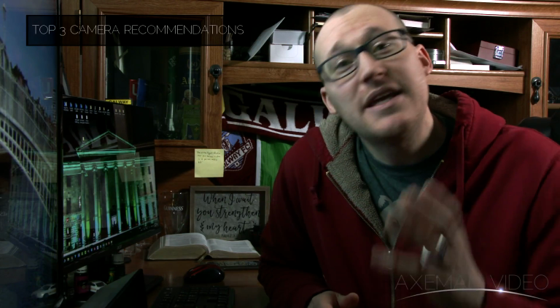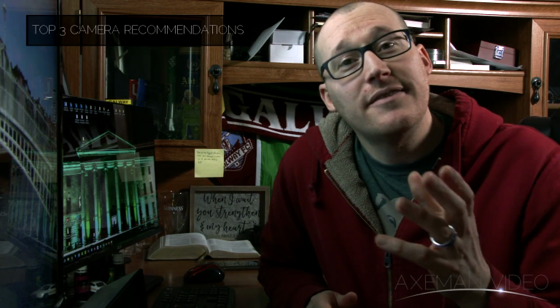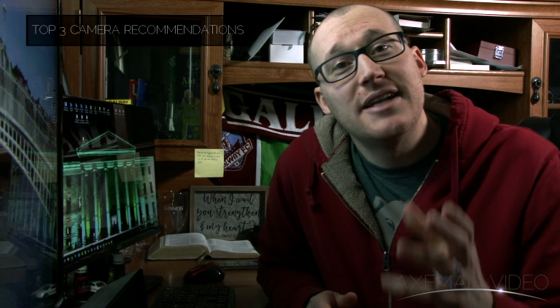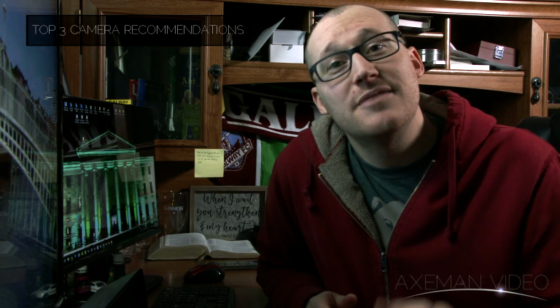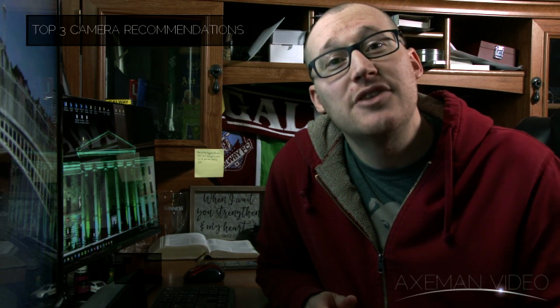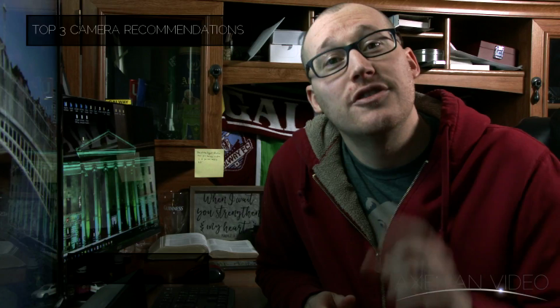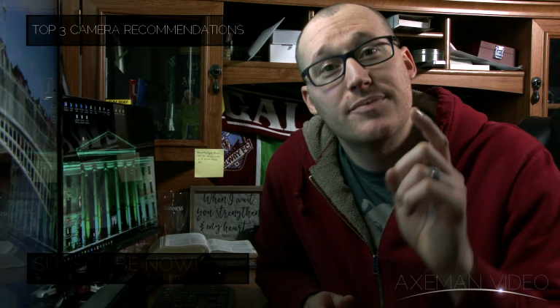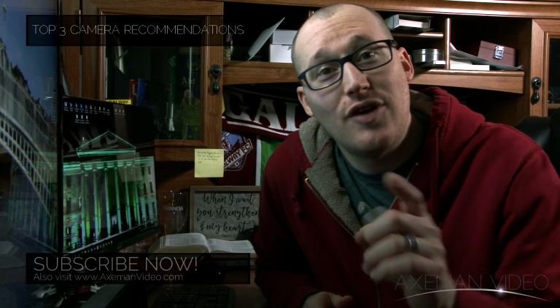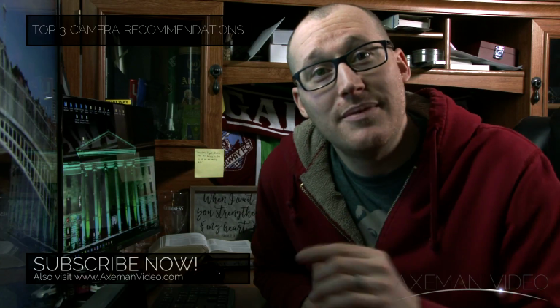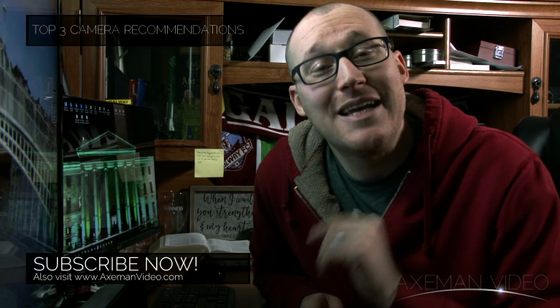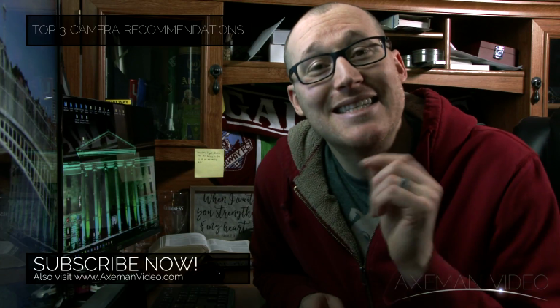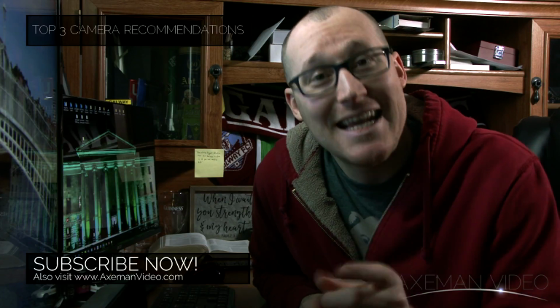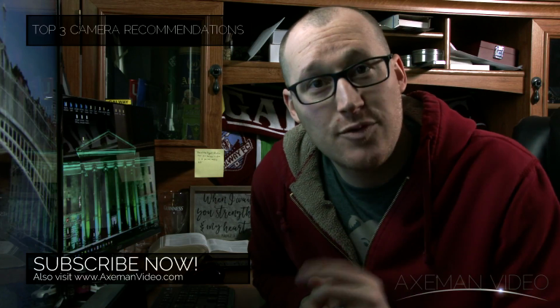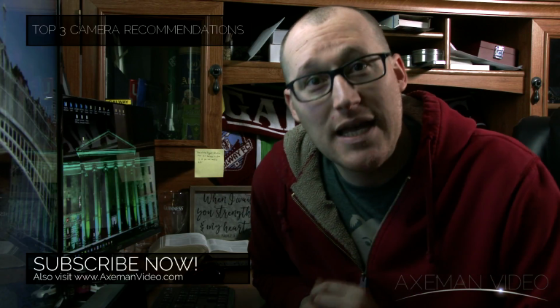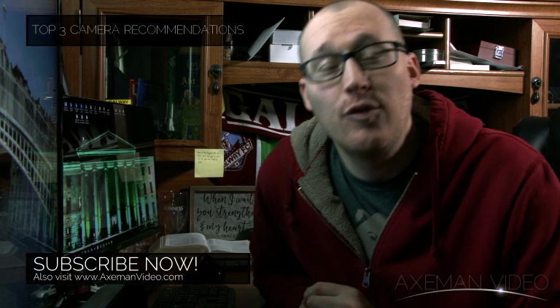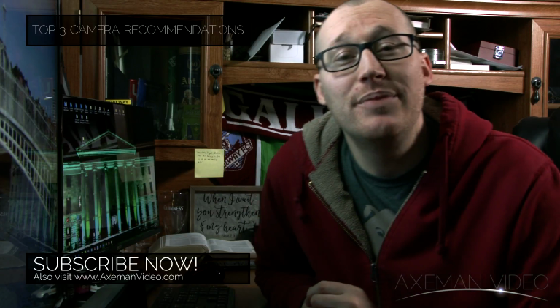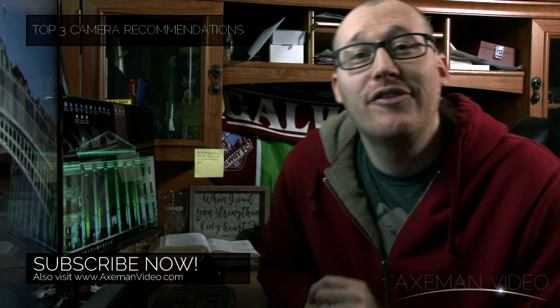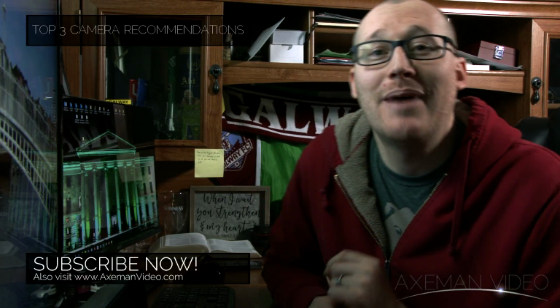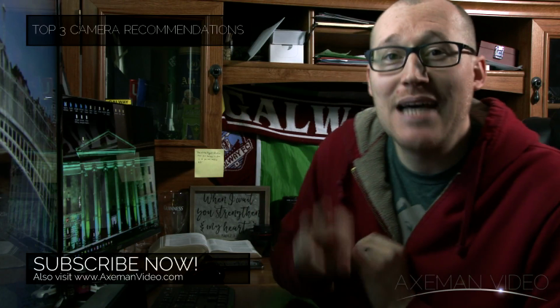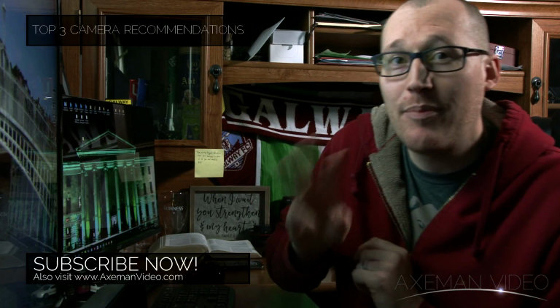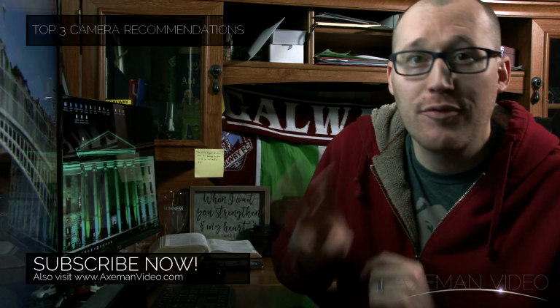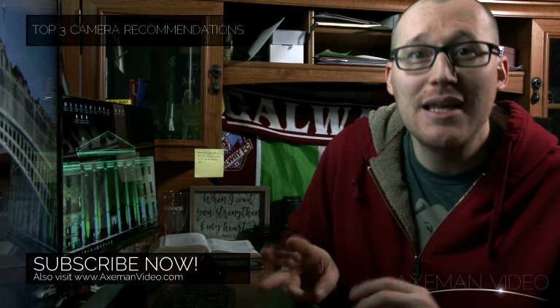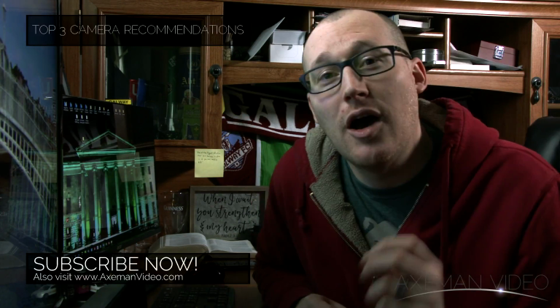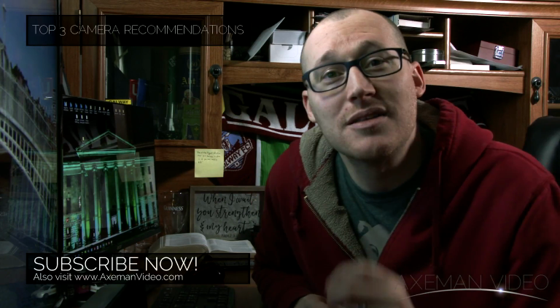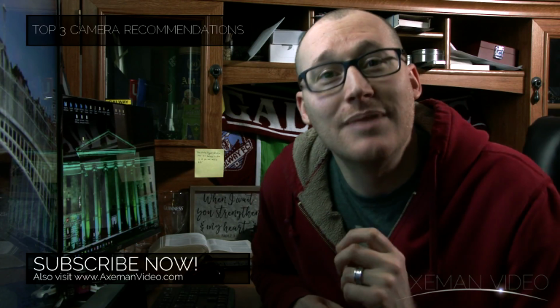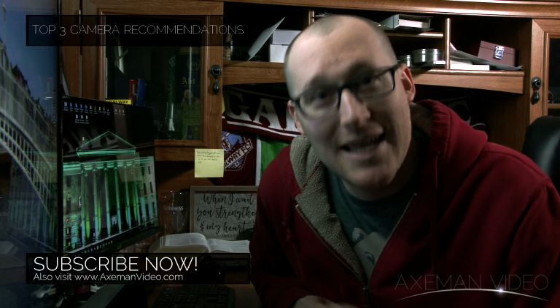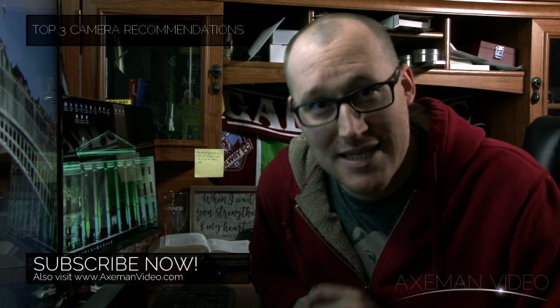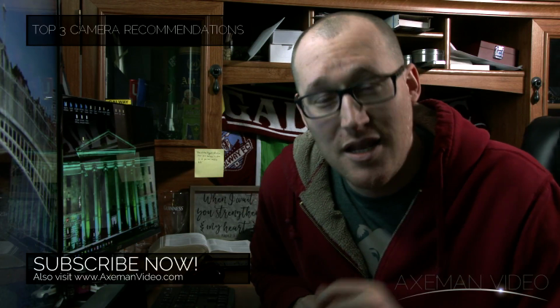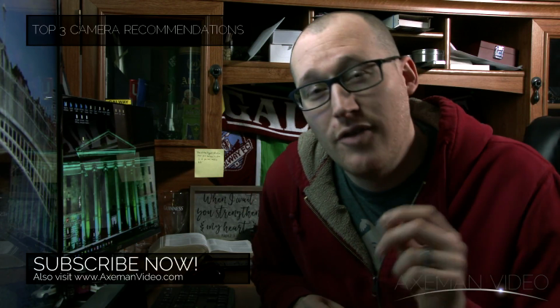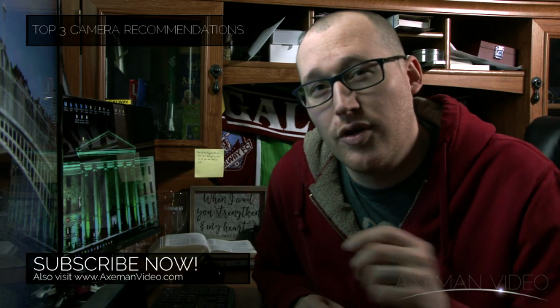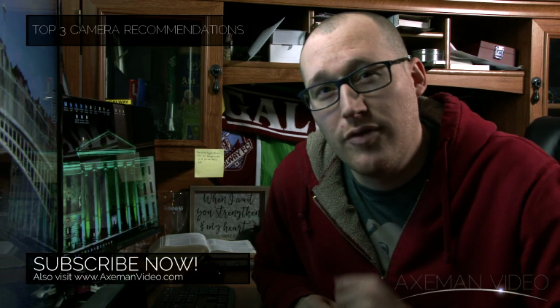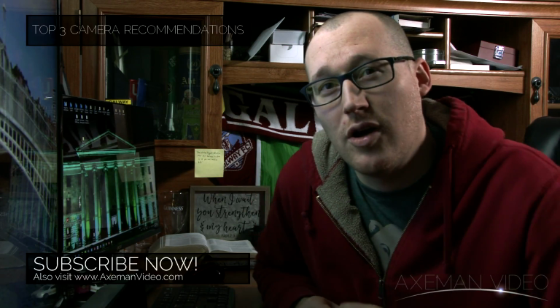Speaking of lenses, make sure you're subscribed because next week I will be giving my top three awesome lens recommendations for your vlog.